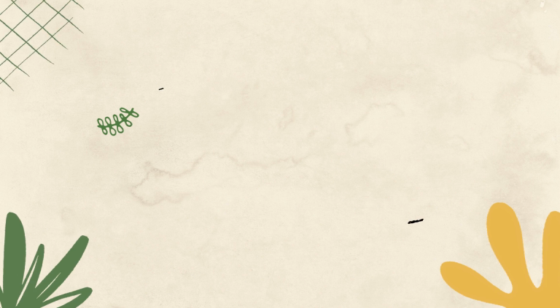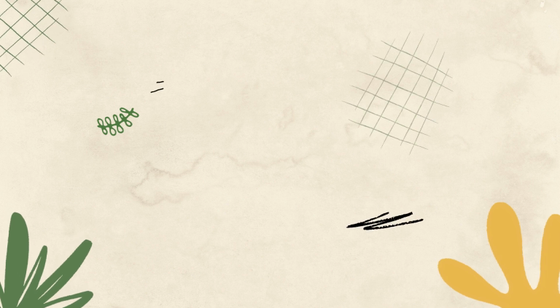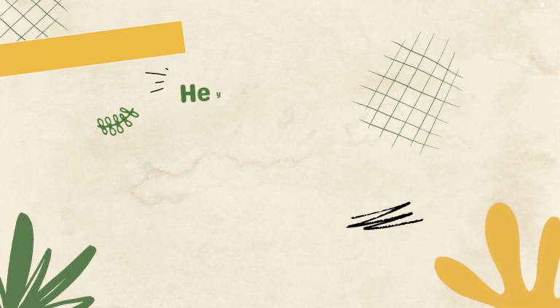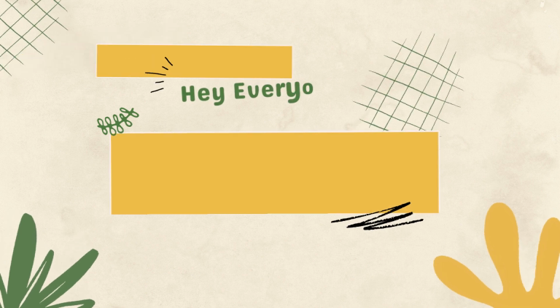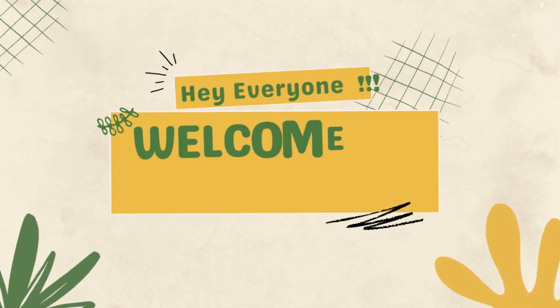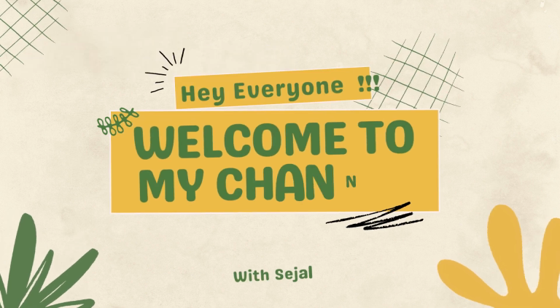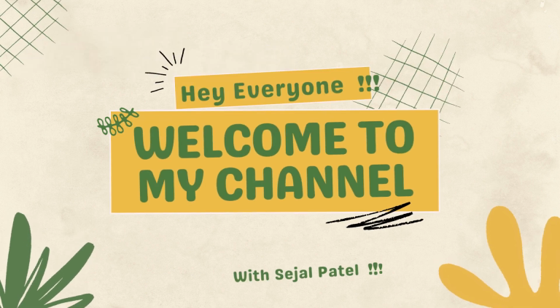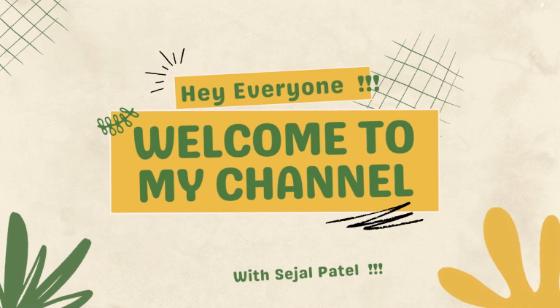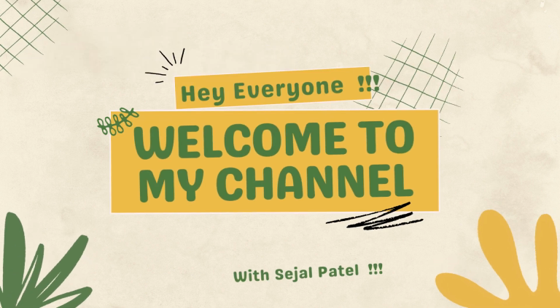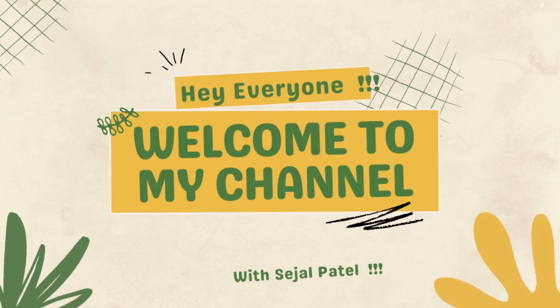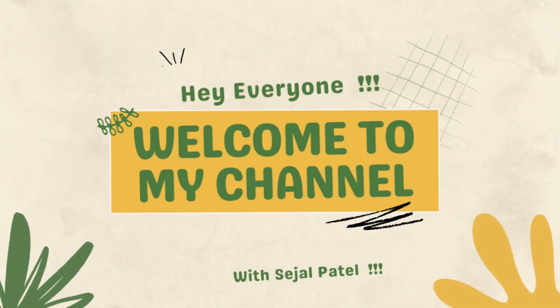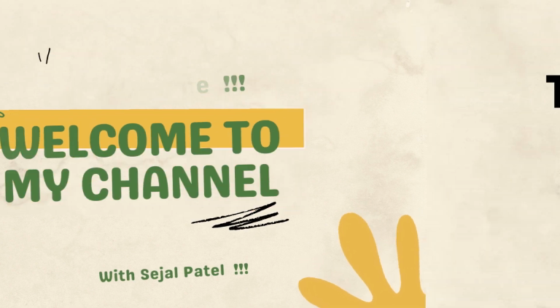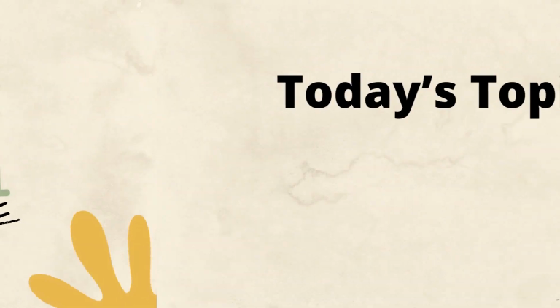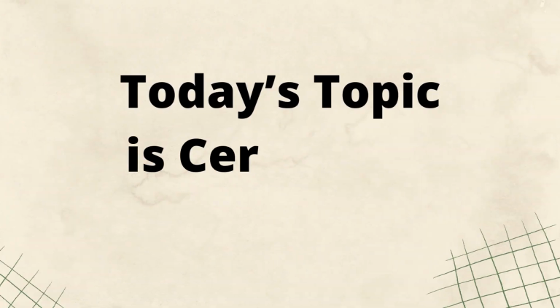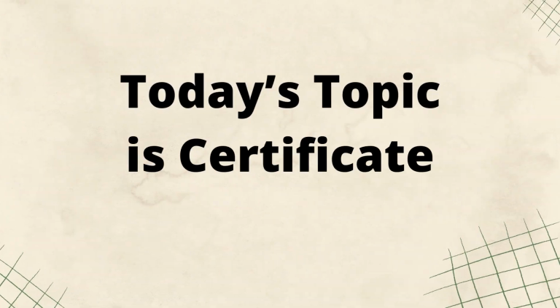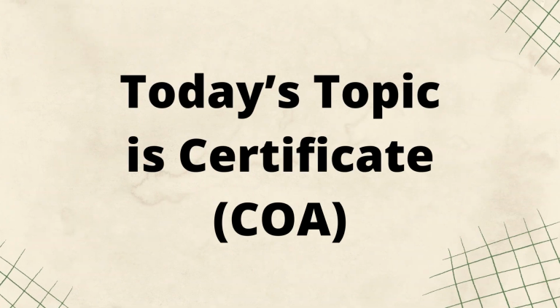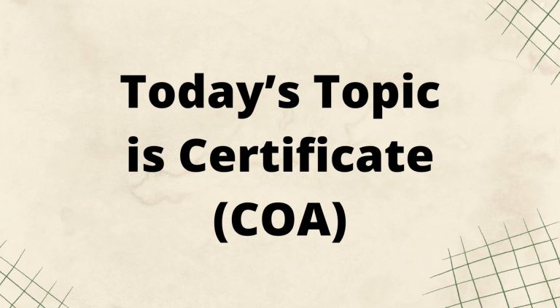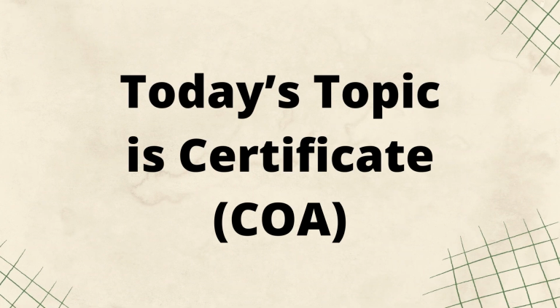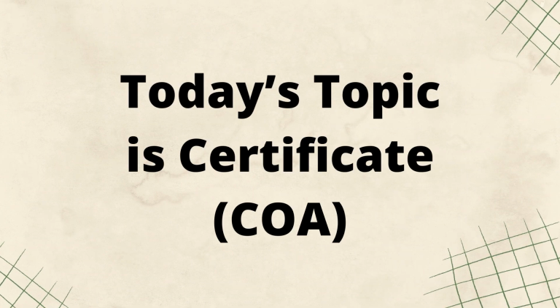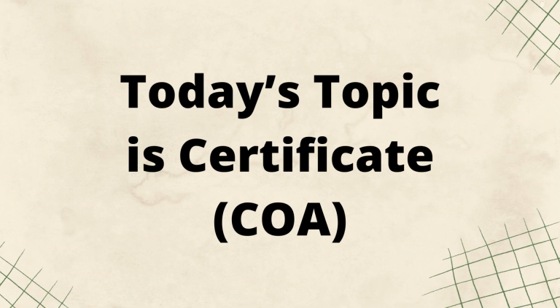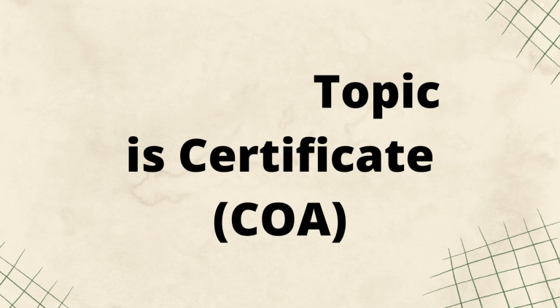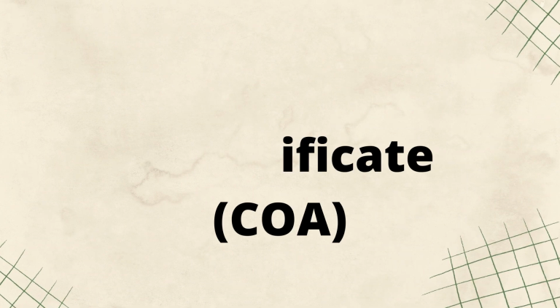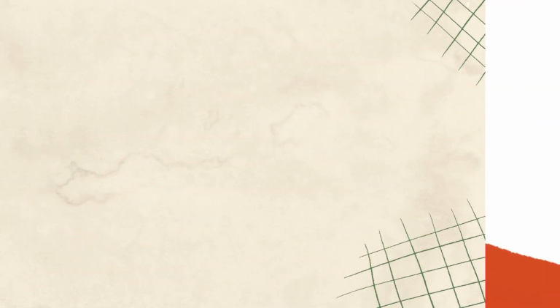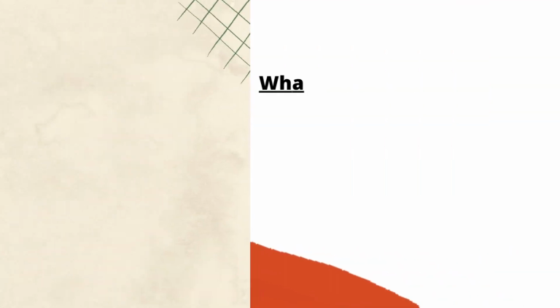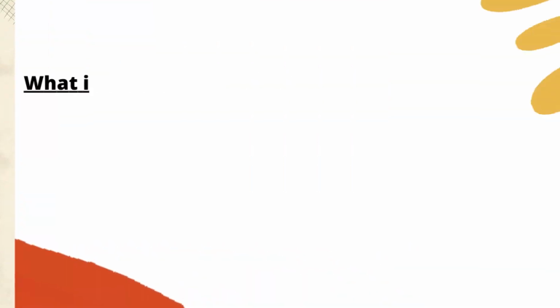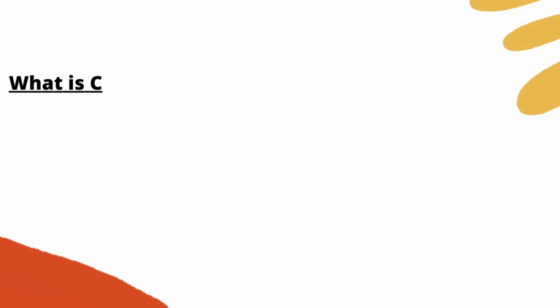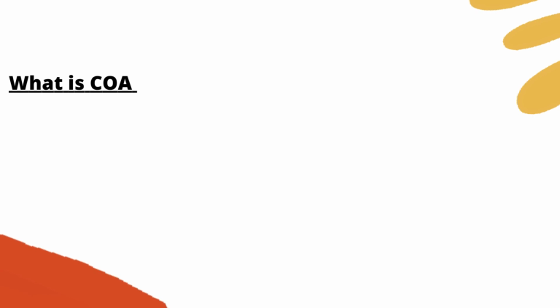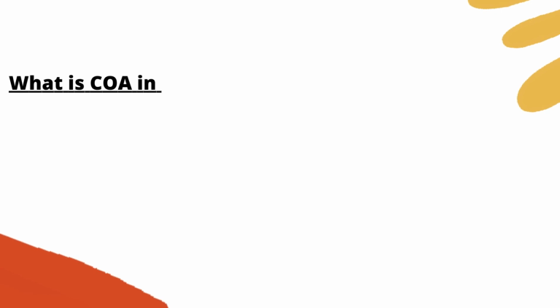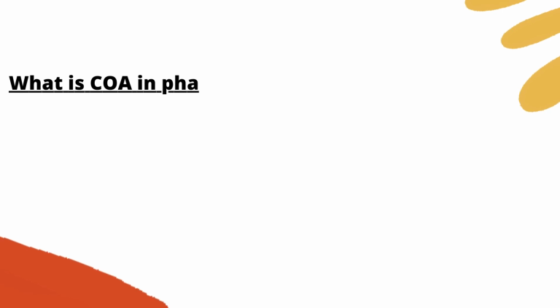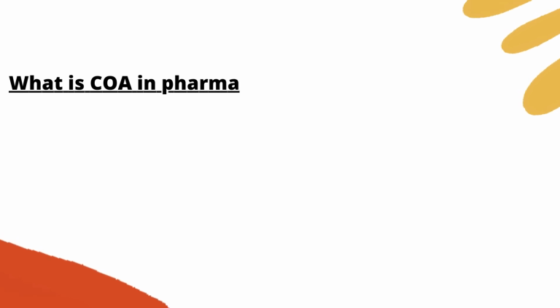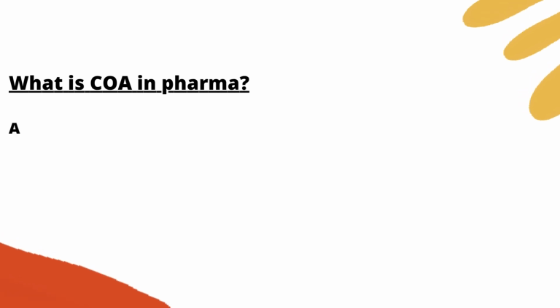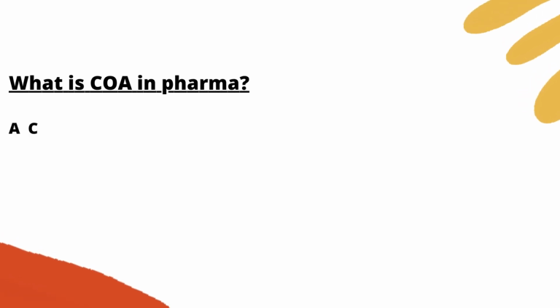Hey everyone, welcome to my channel. Today's topic is Certificate. What is COA in Pharma?